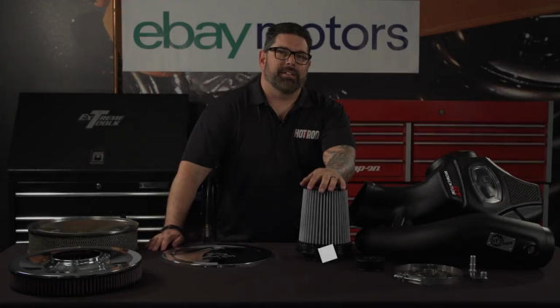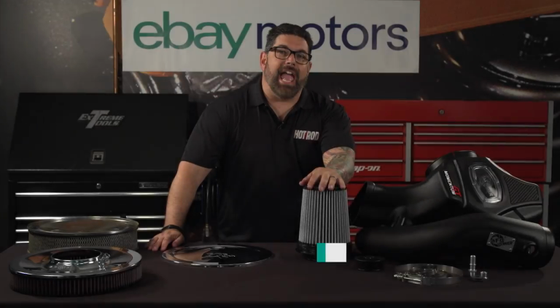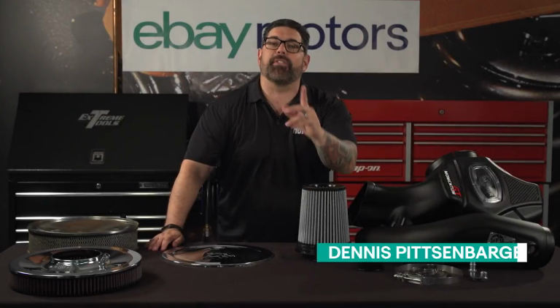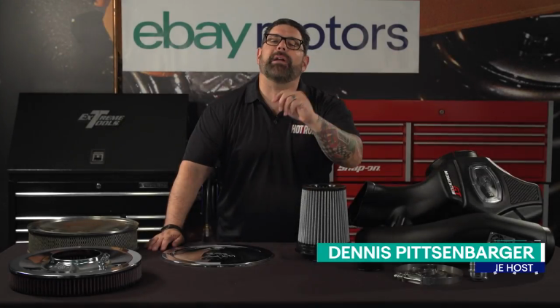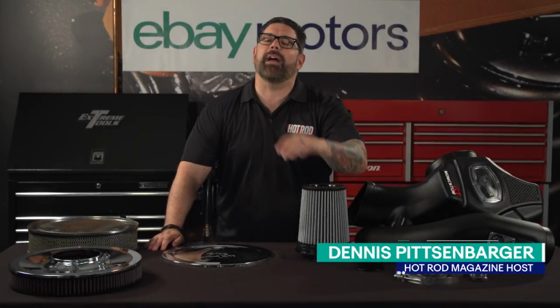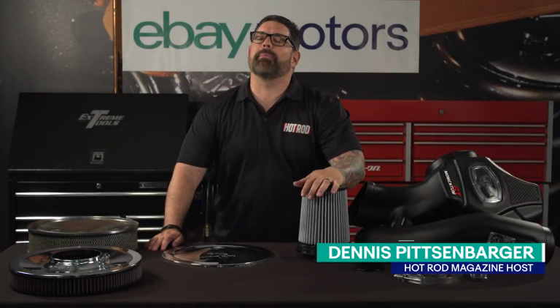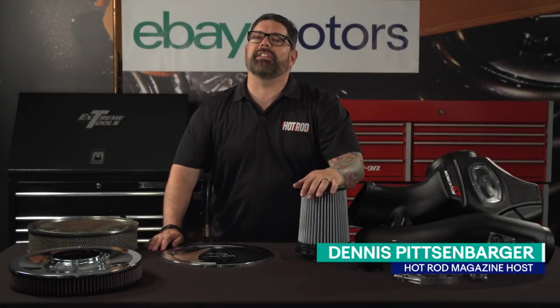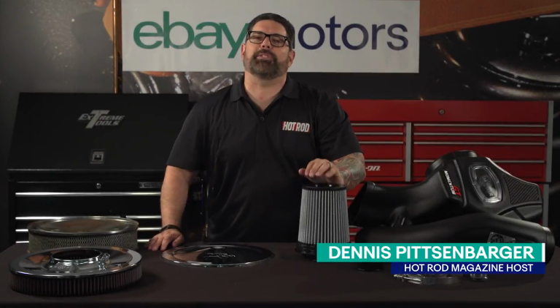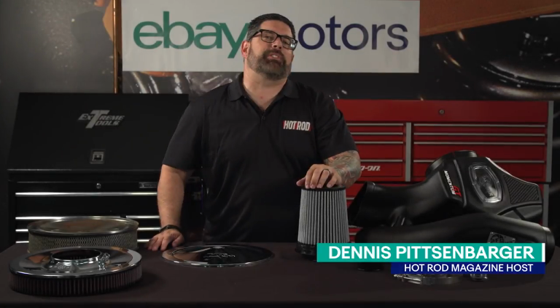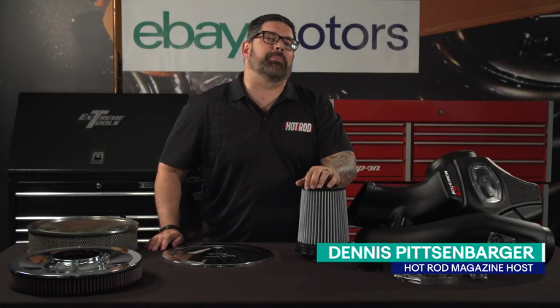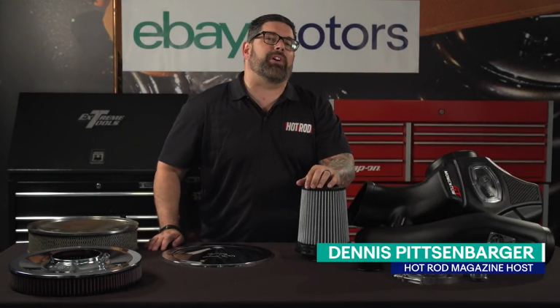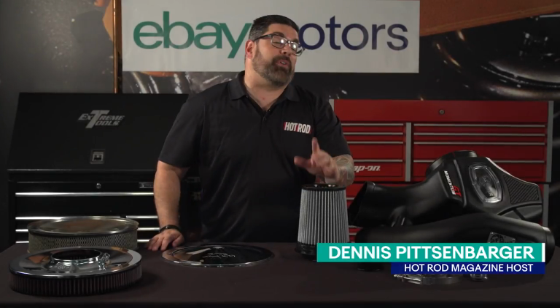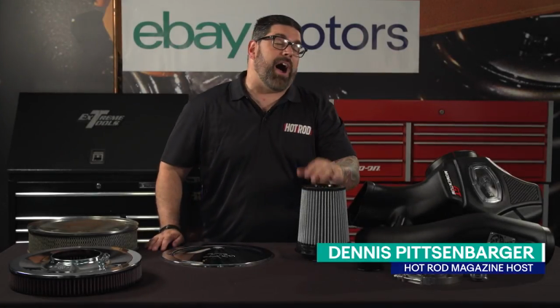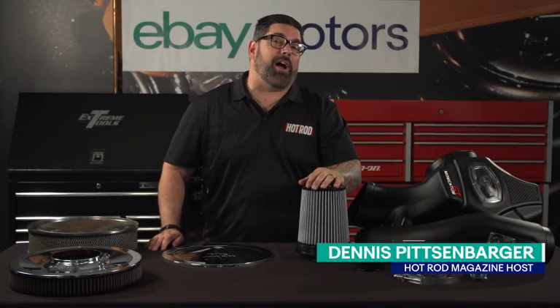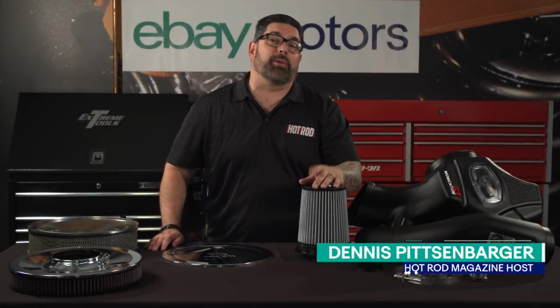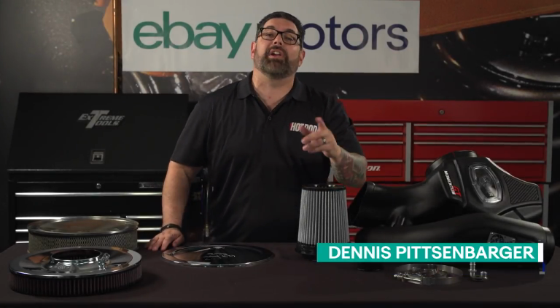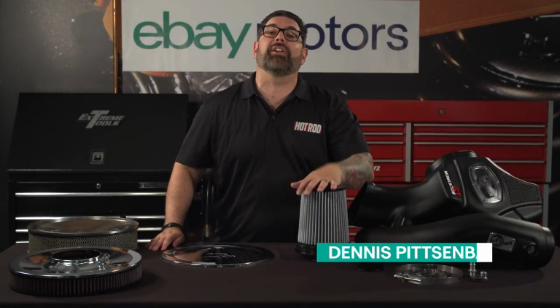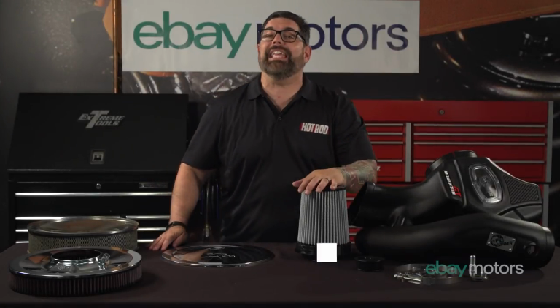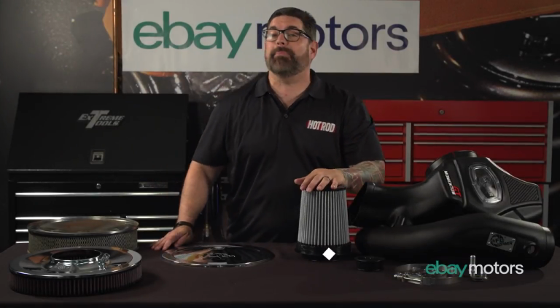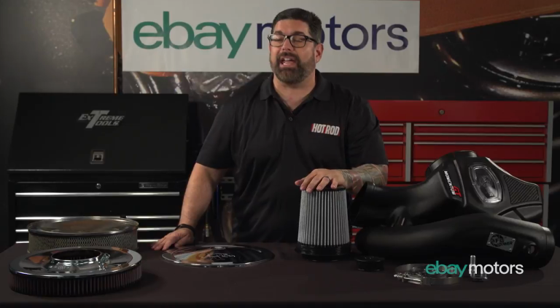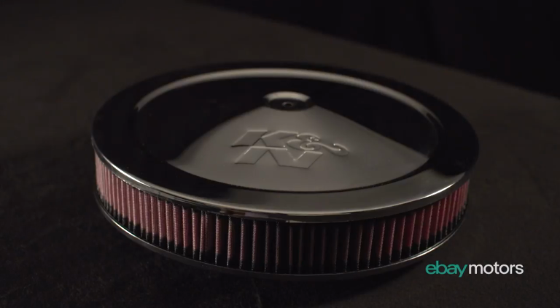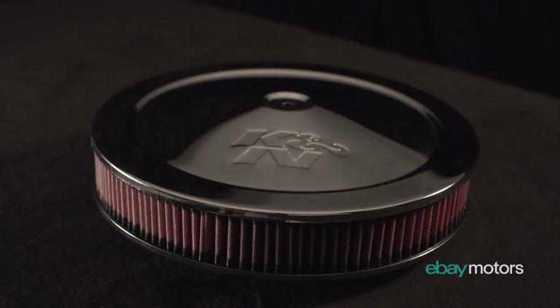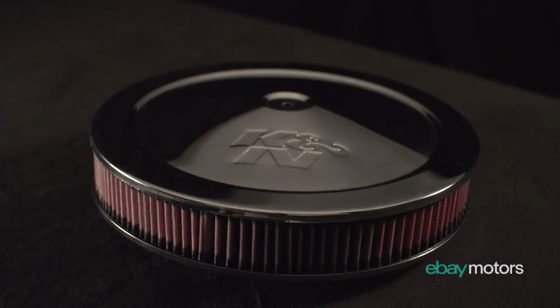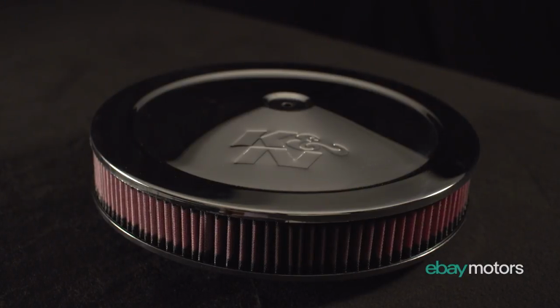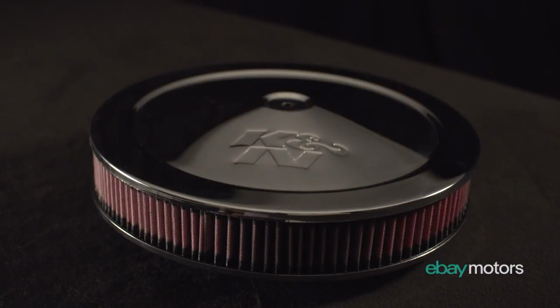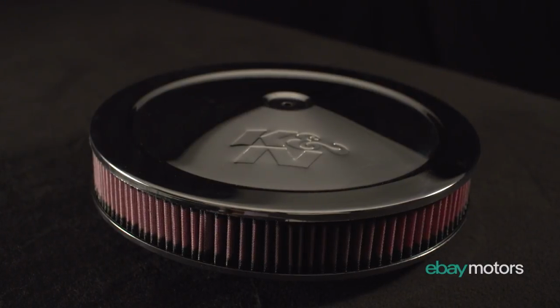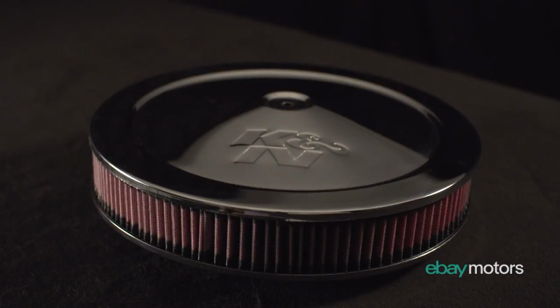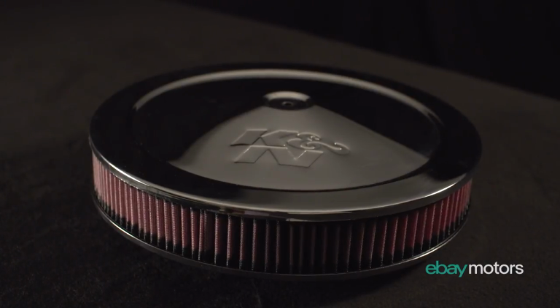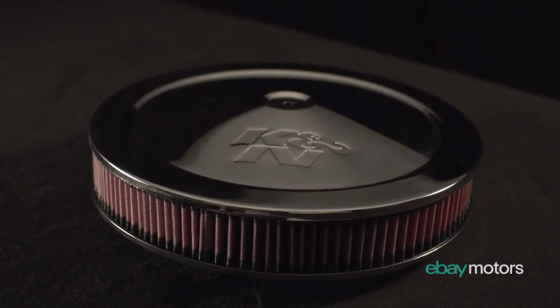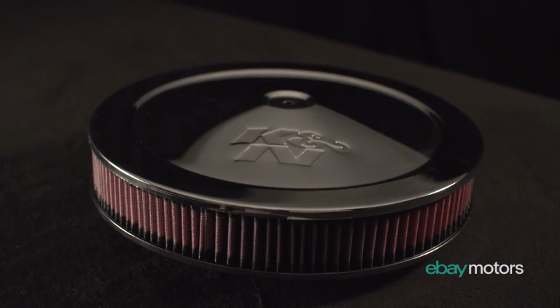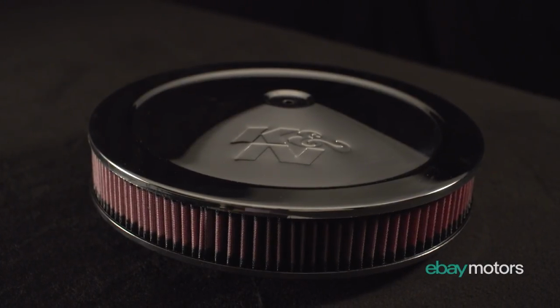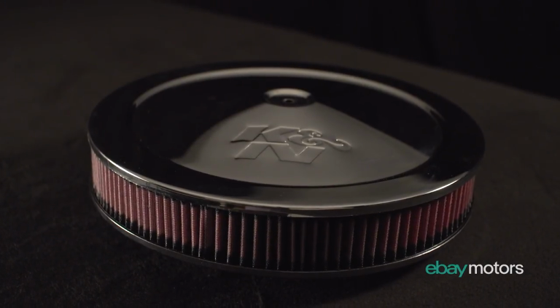Hey everybody, I'm your man Dennis Pitsenberger from Hot Rod and we're here in the eBay garage to talk about air intake systems.